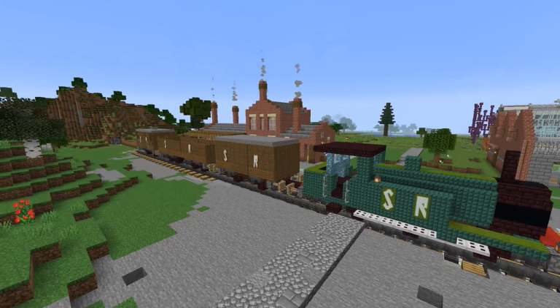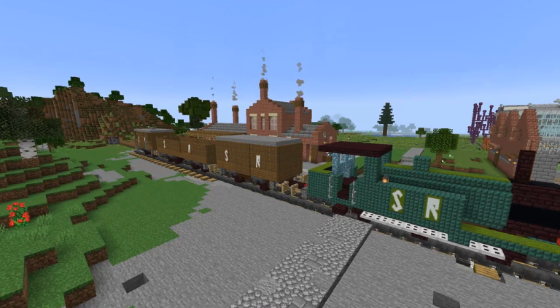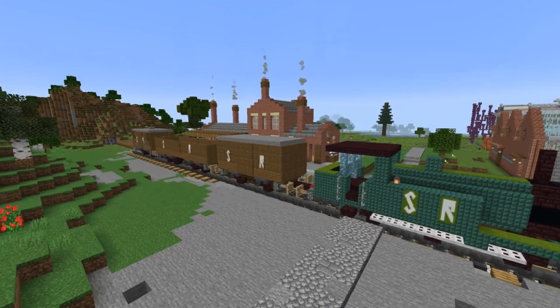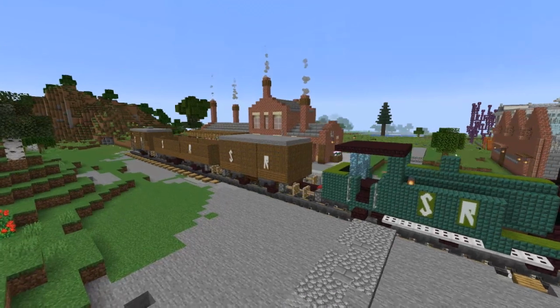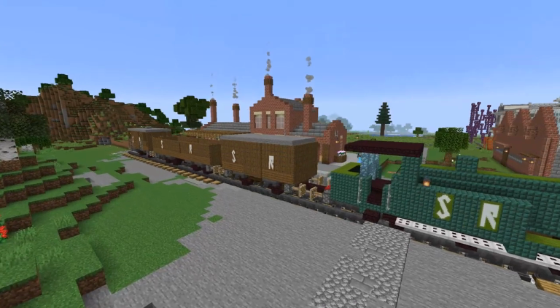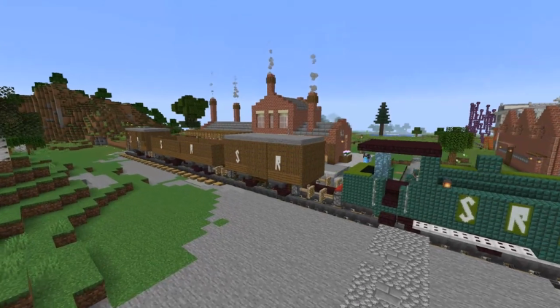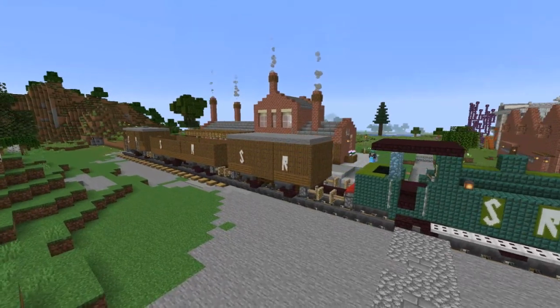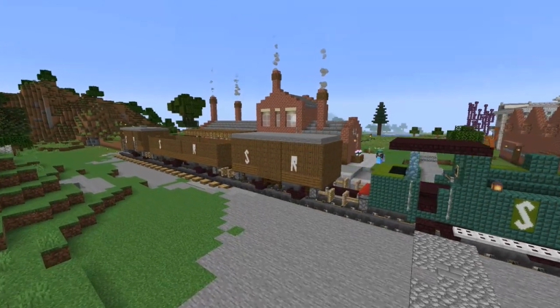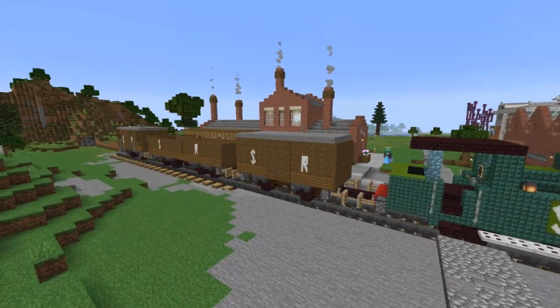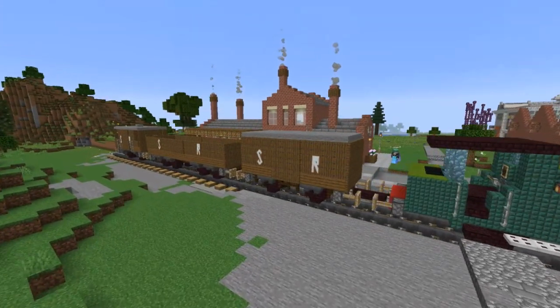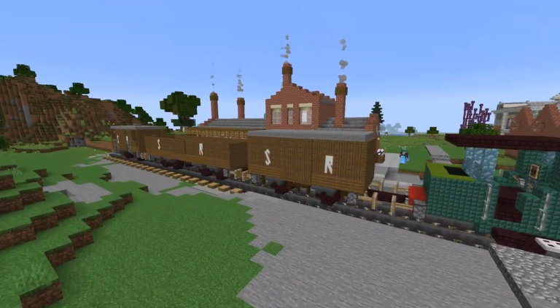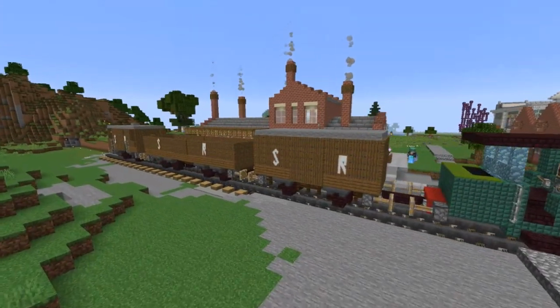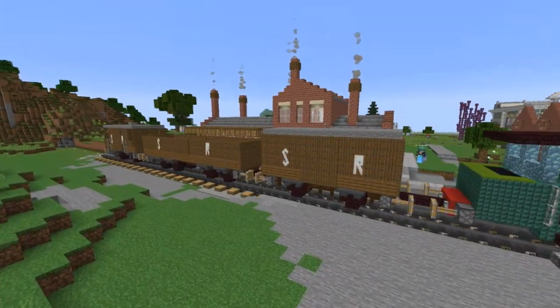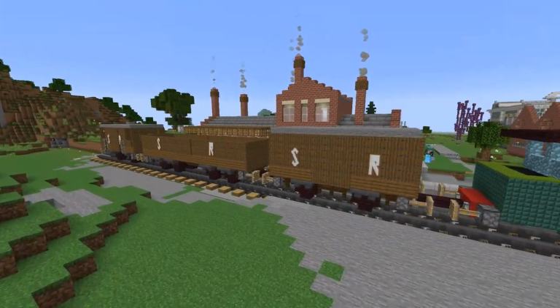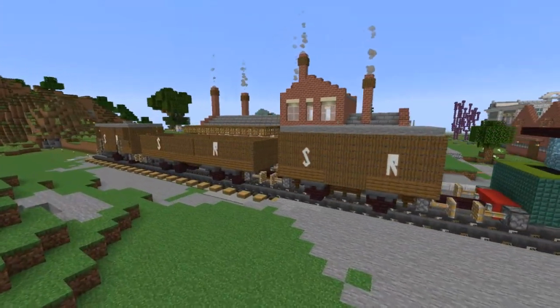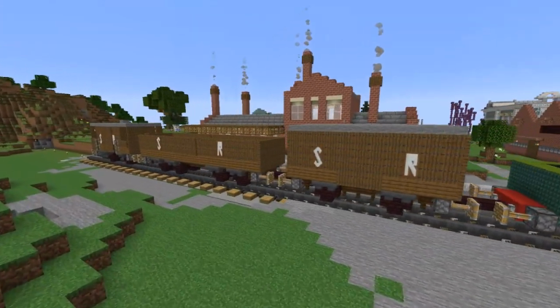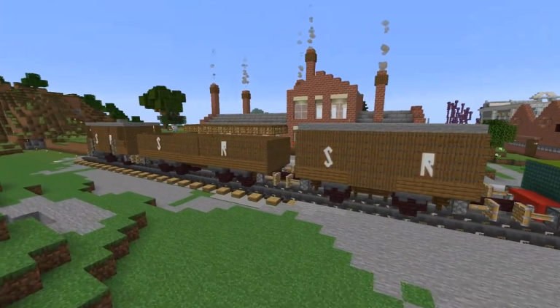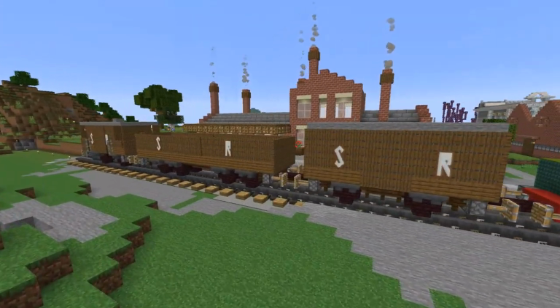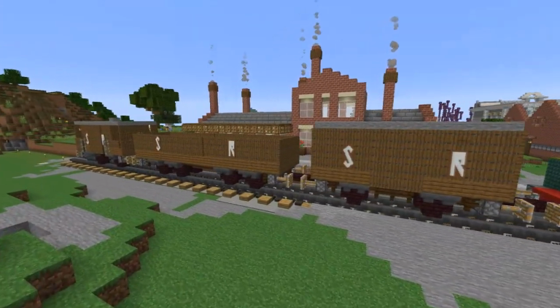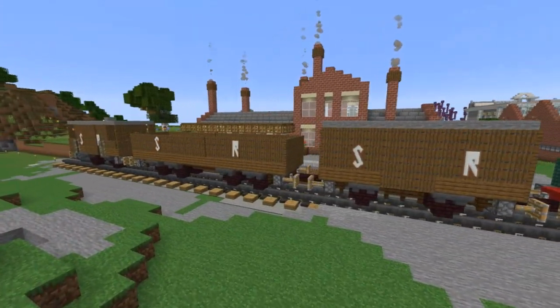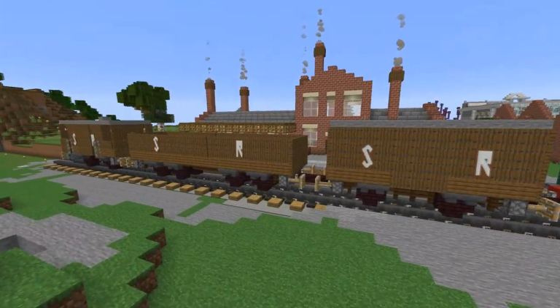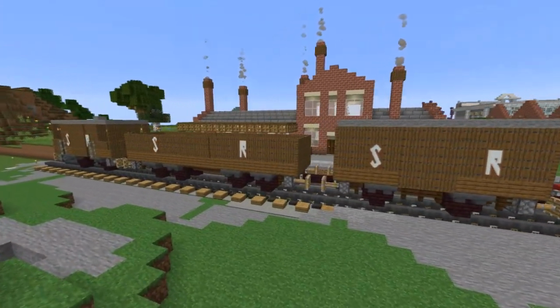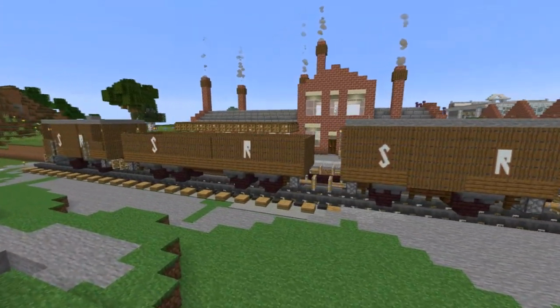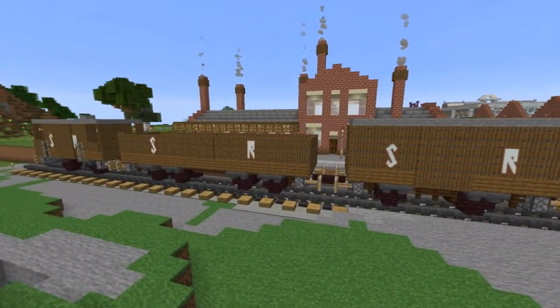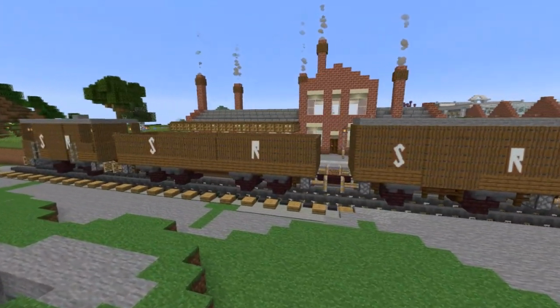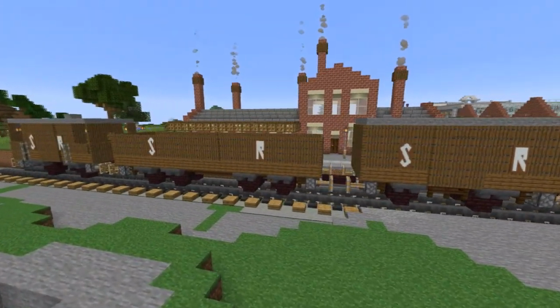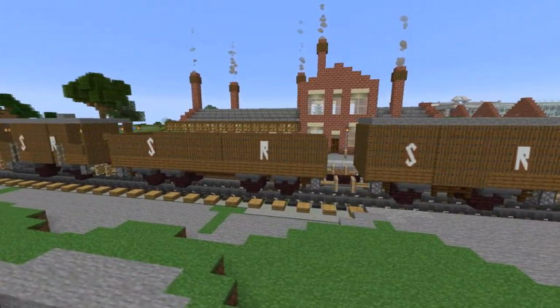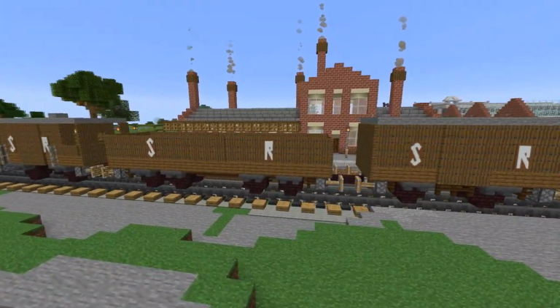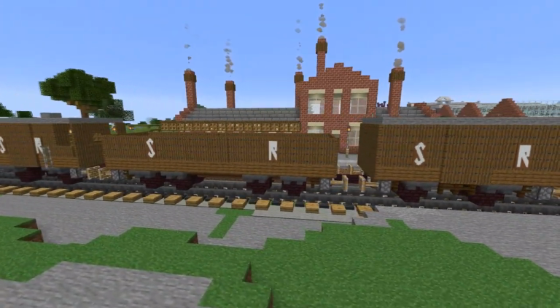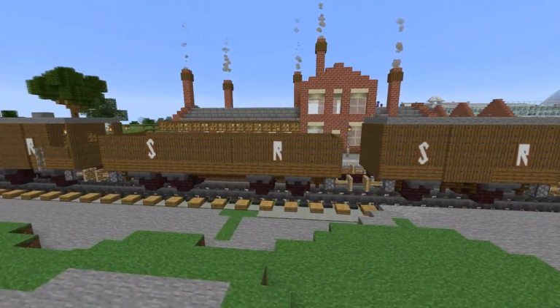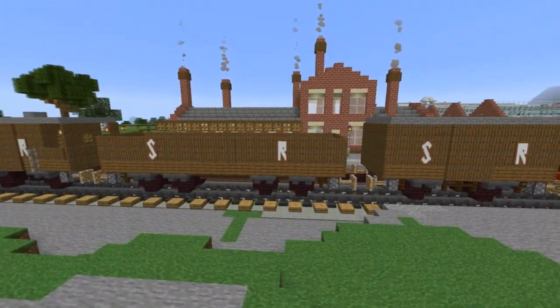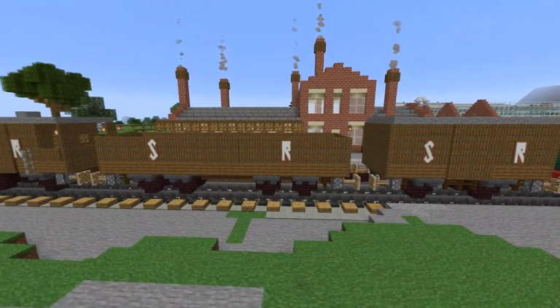Big Four Rolling Stock. Today I'm going to show you how to make a coal wagon.